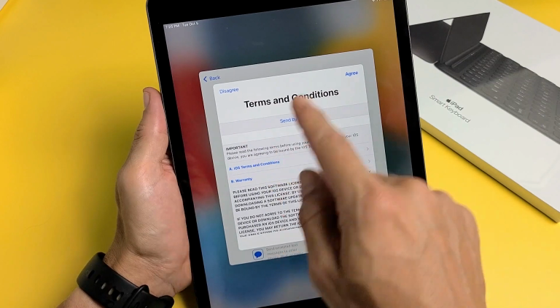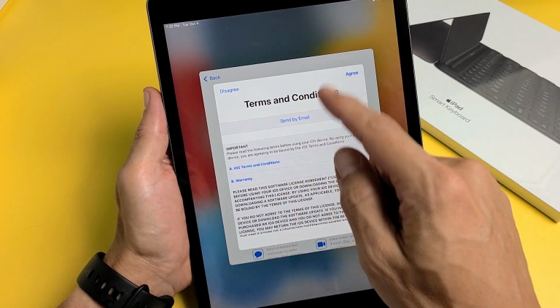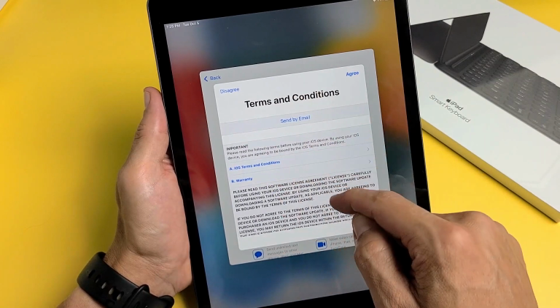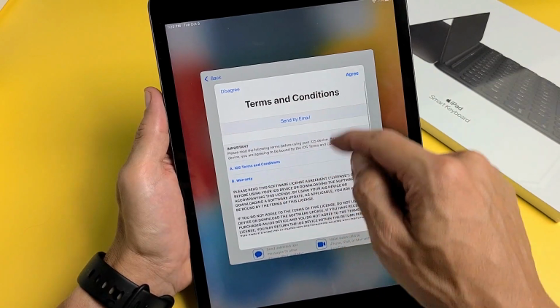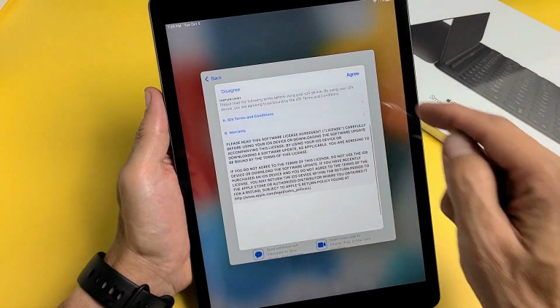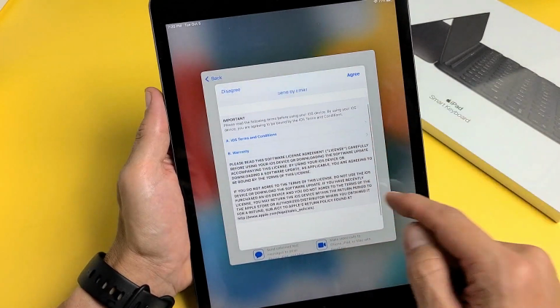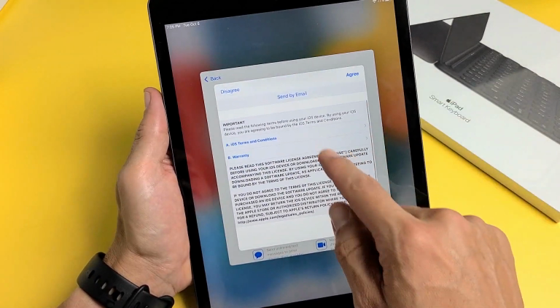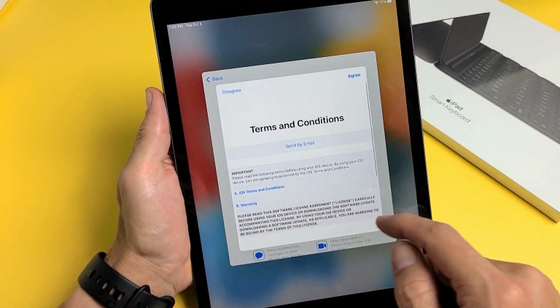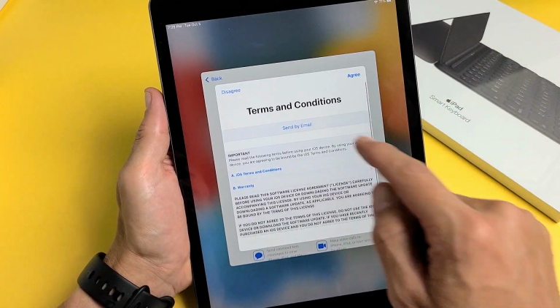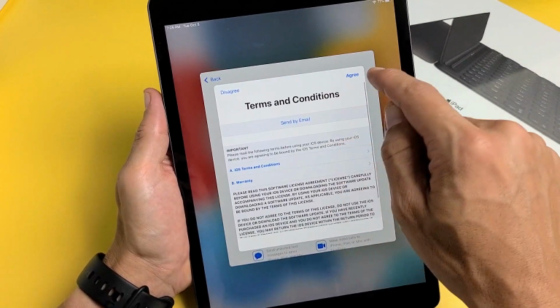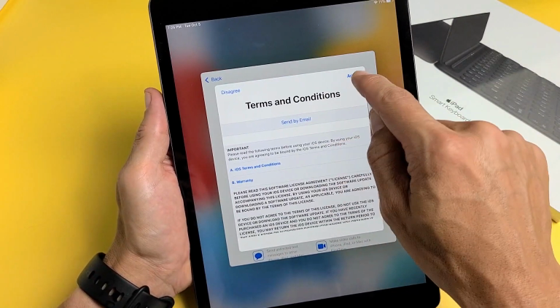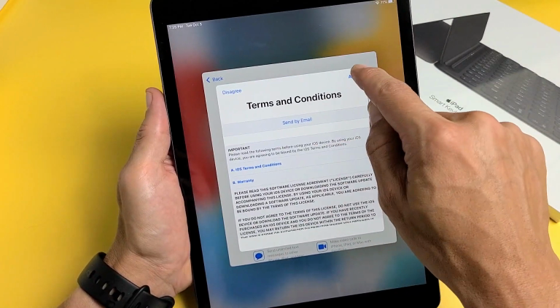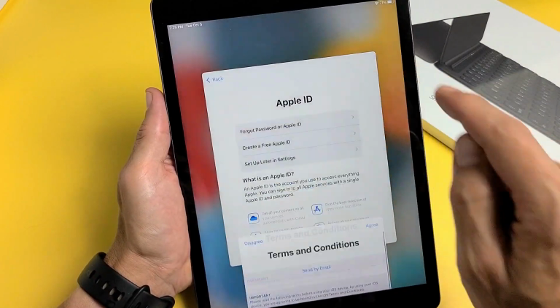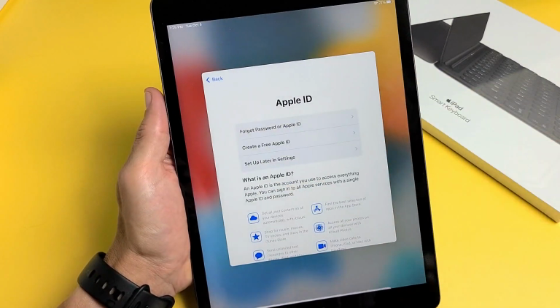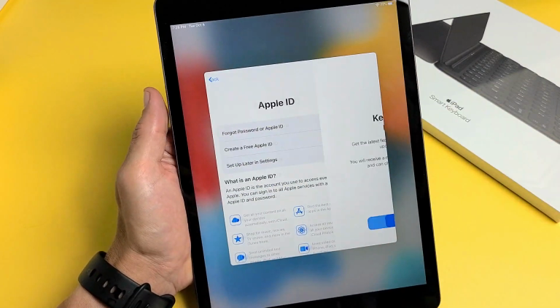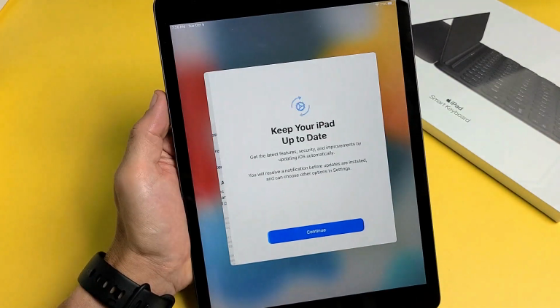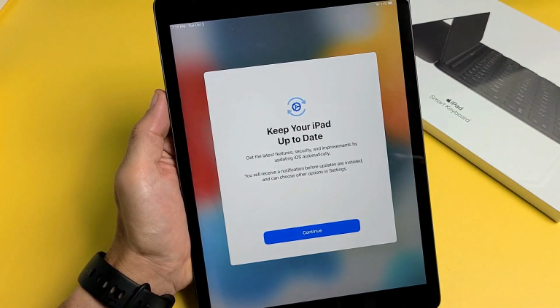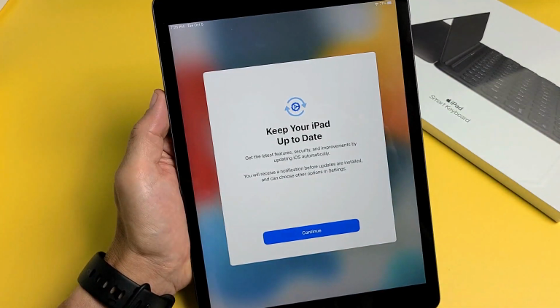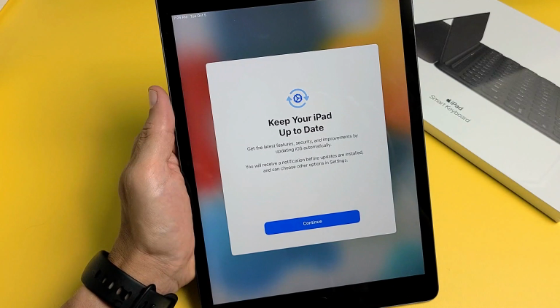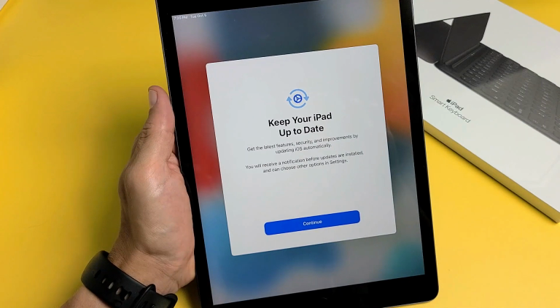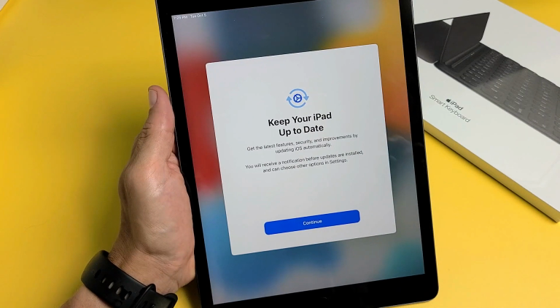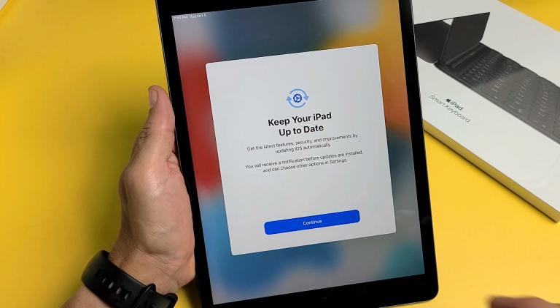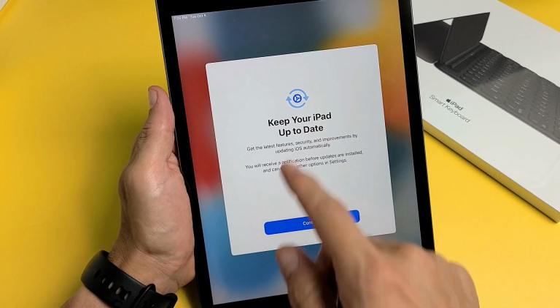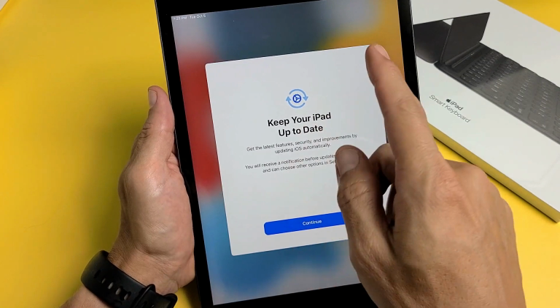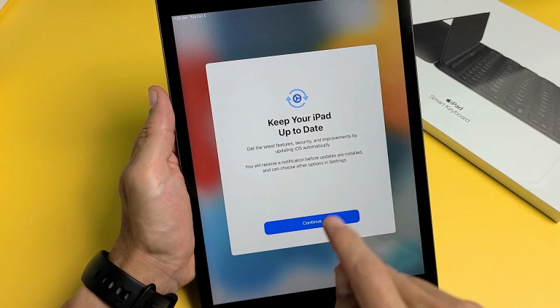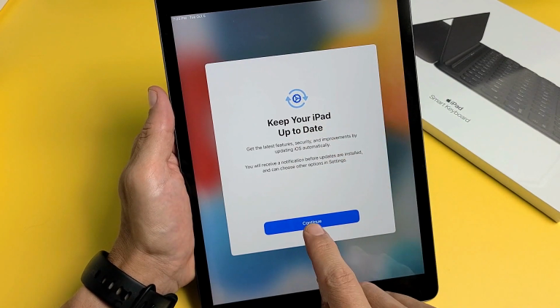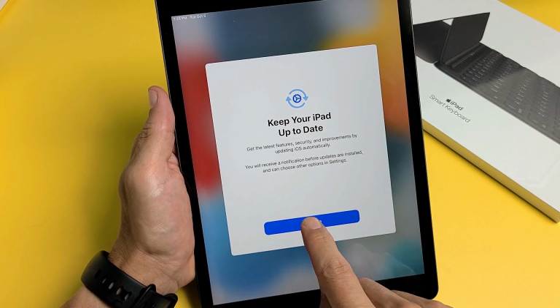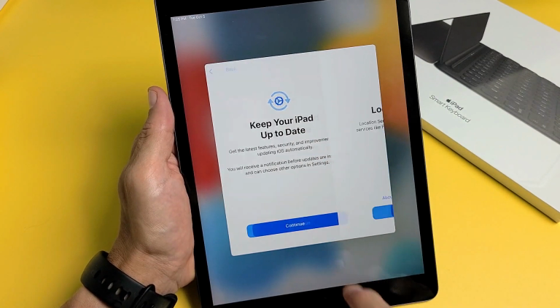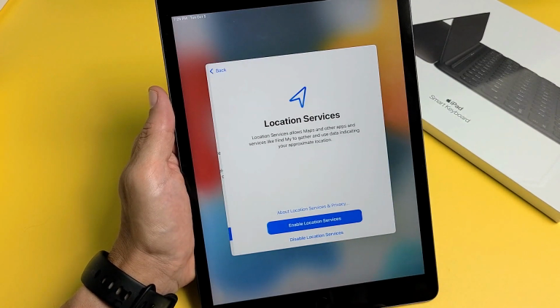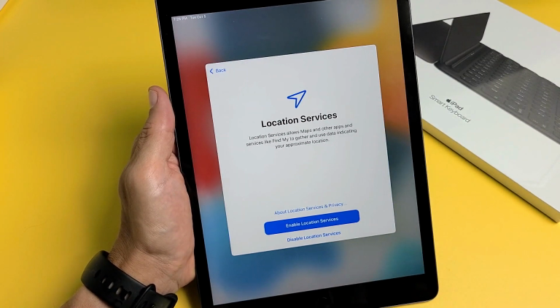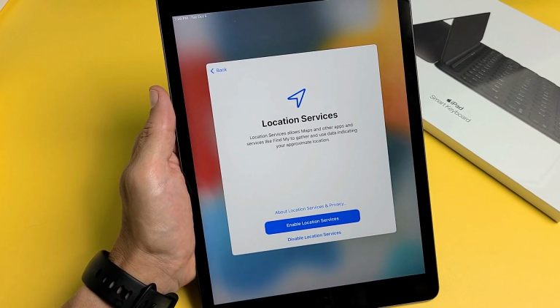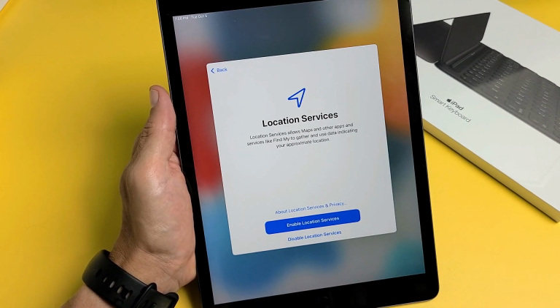Go ahead and read through the Terms and Conditions and agree if you agree. Then for keeping your iPad up to date, go ahead and tap Continue.